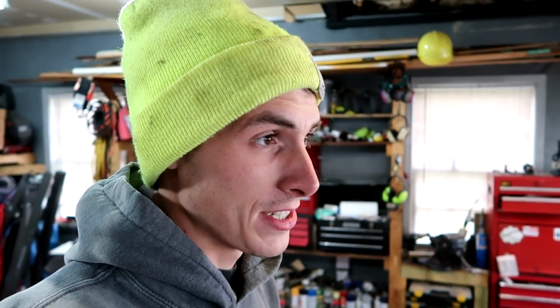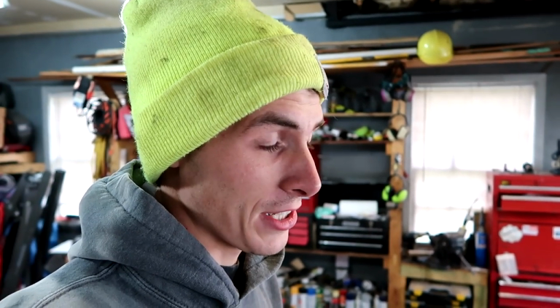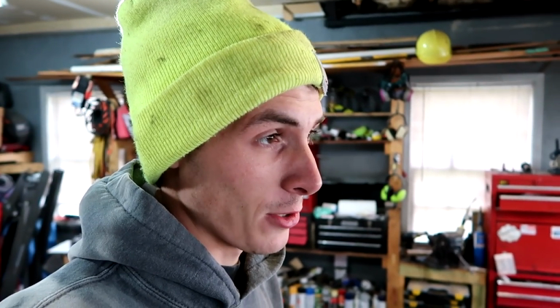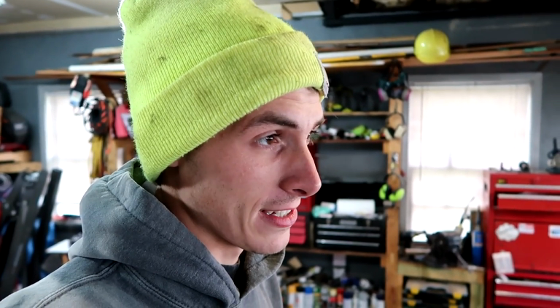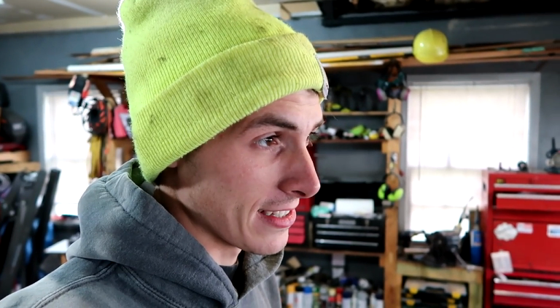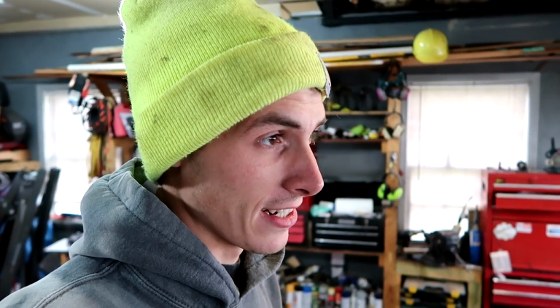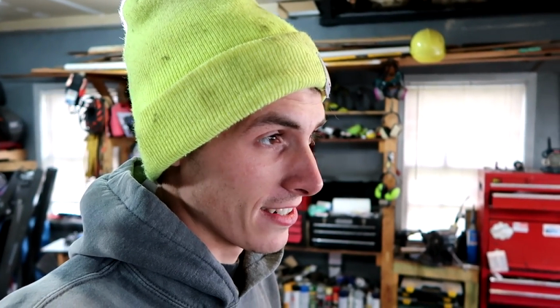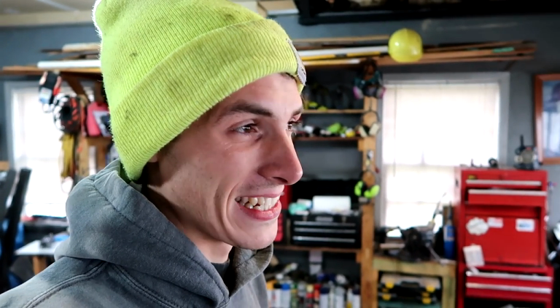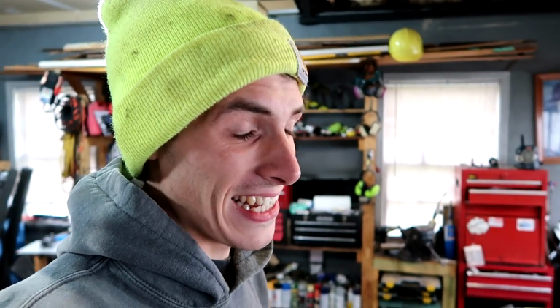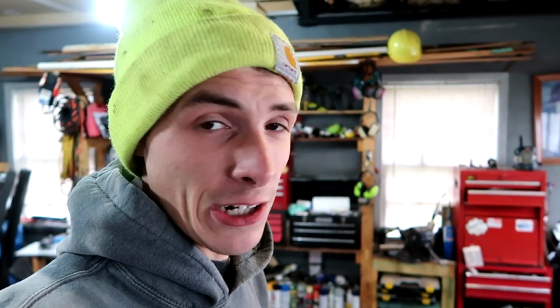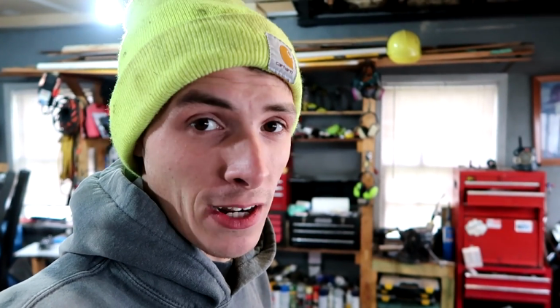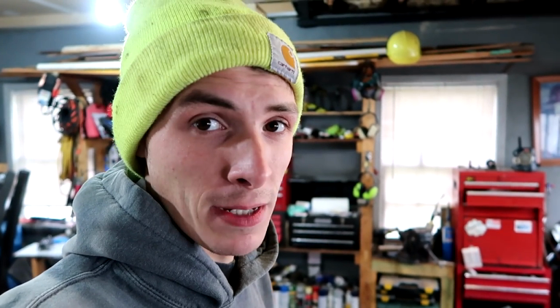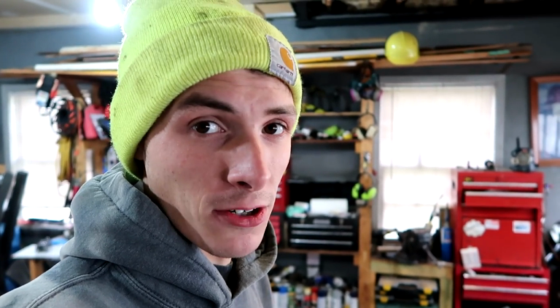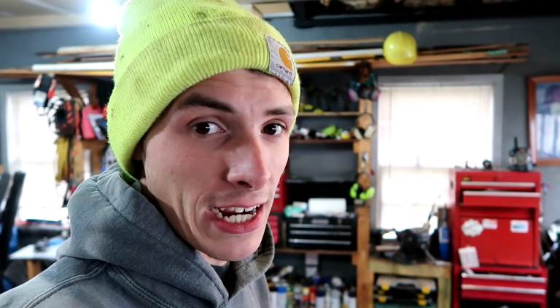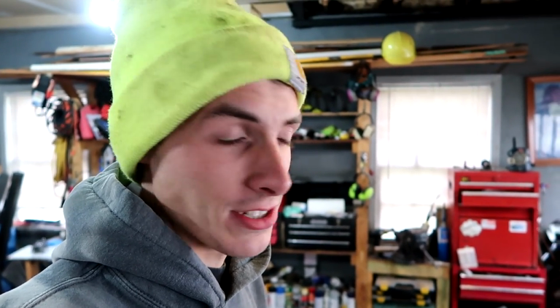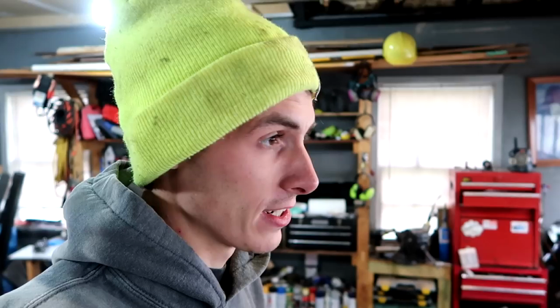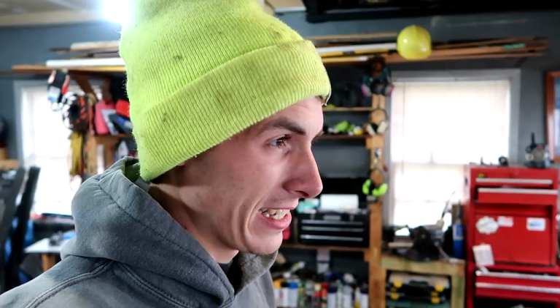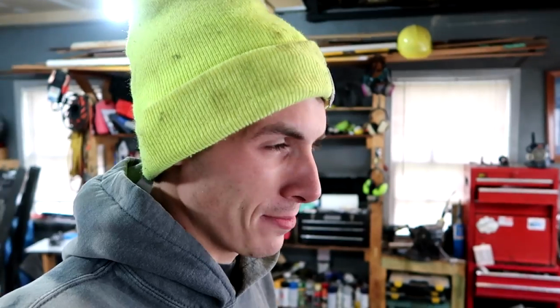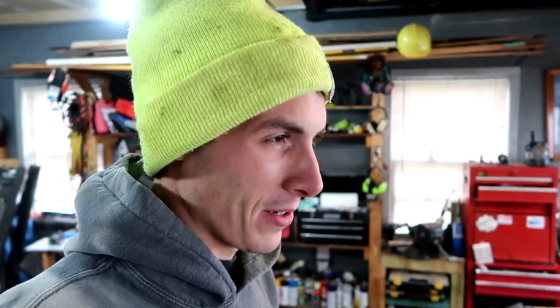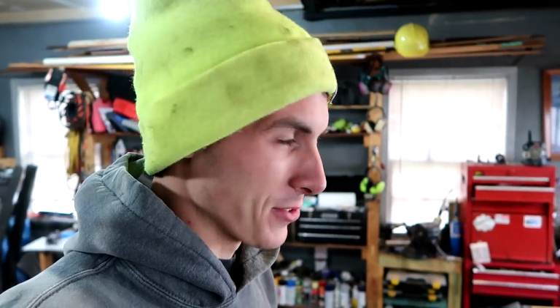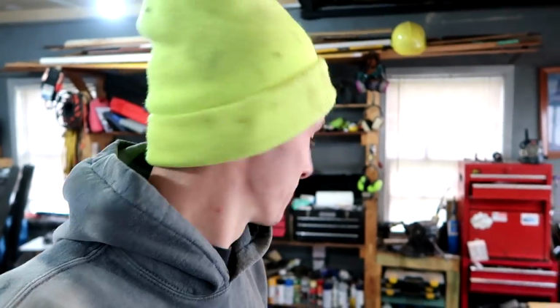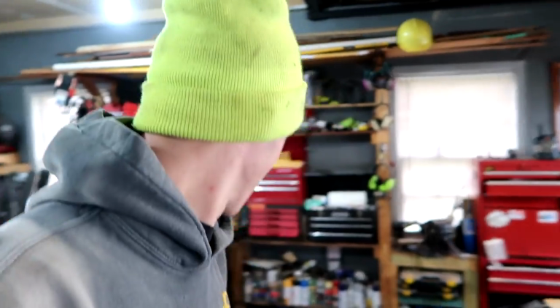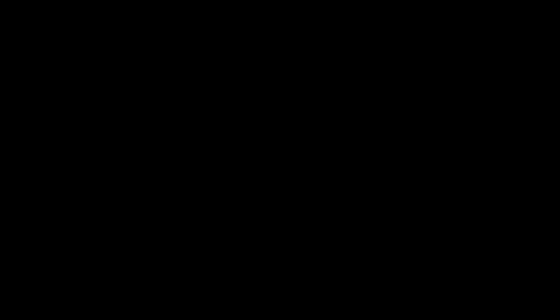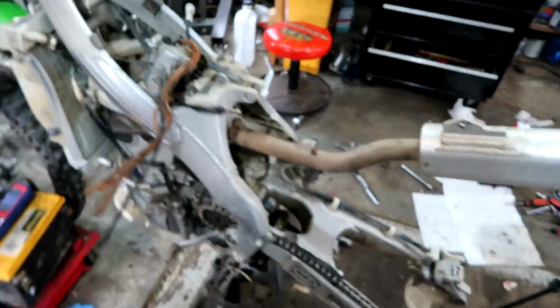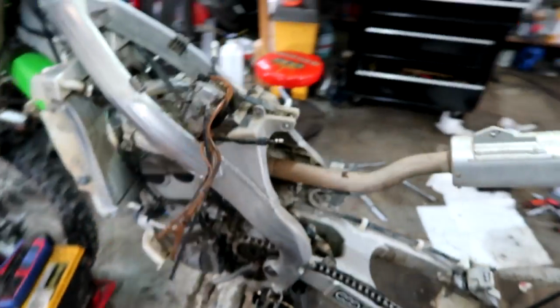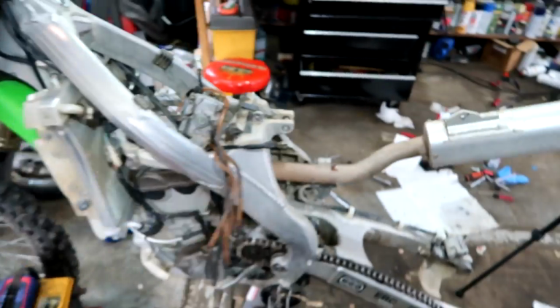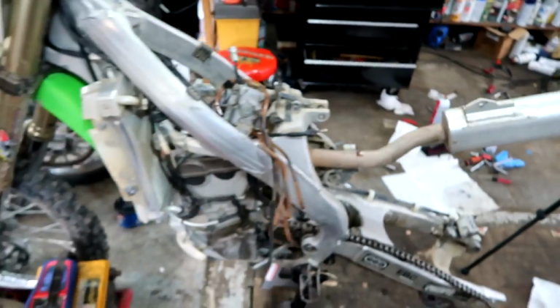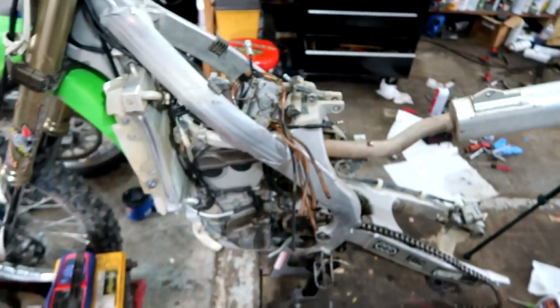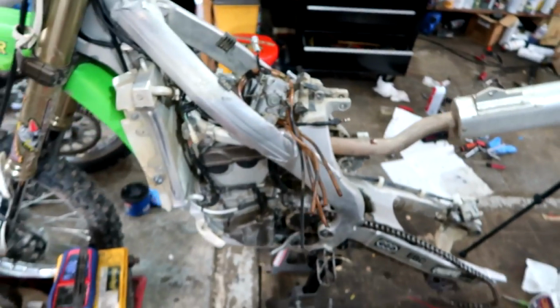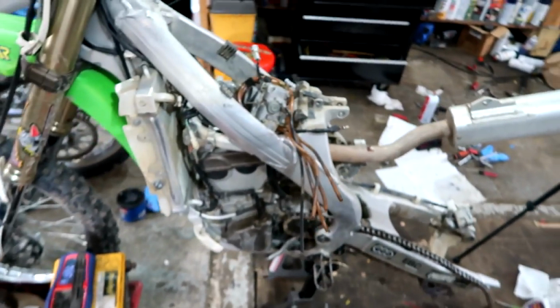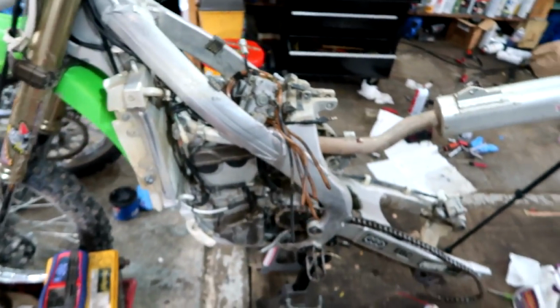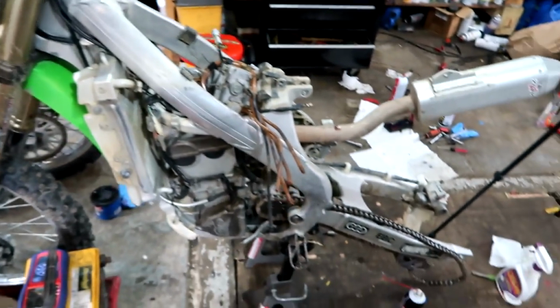Jake the toilet snake is here. He does not know that I'm in the garage — he'll be out here soon. This is what the bike currently looks like.